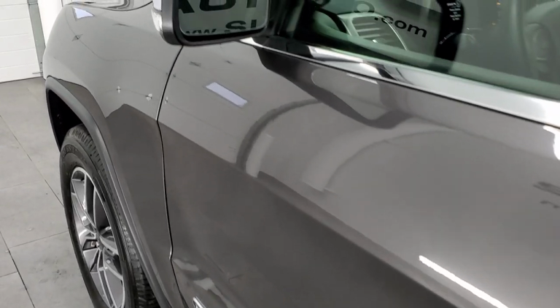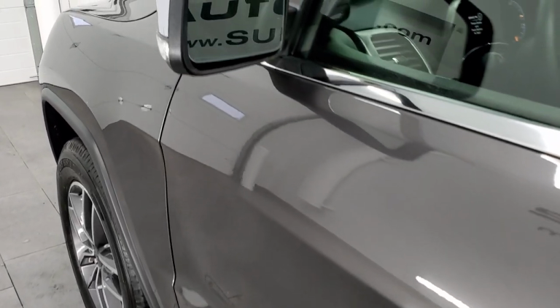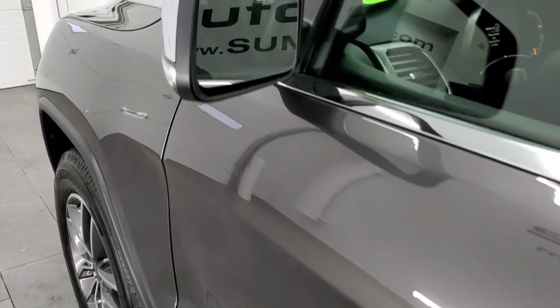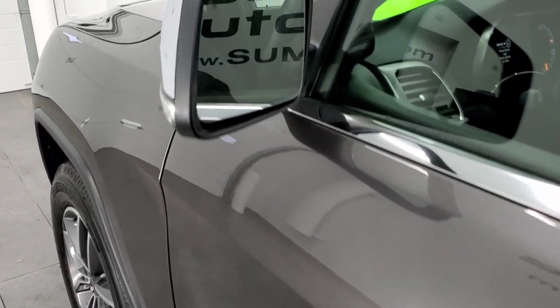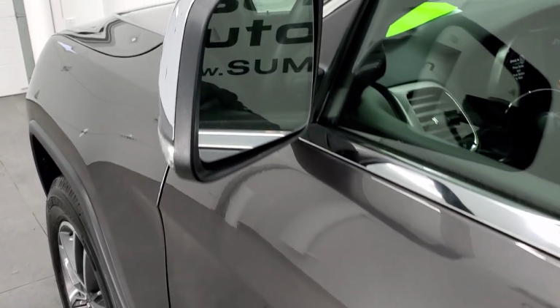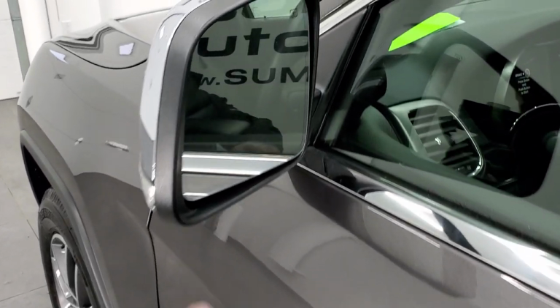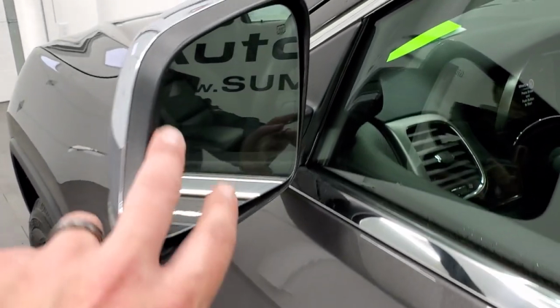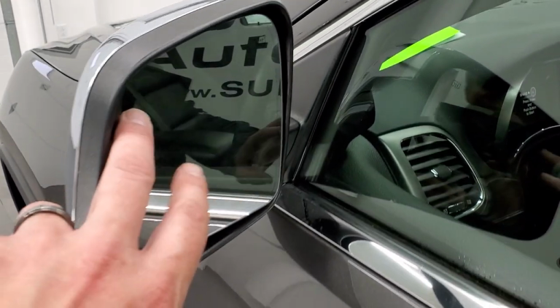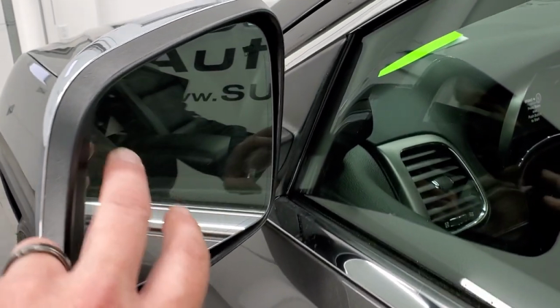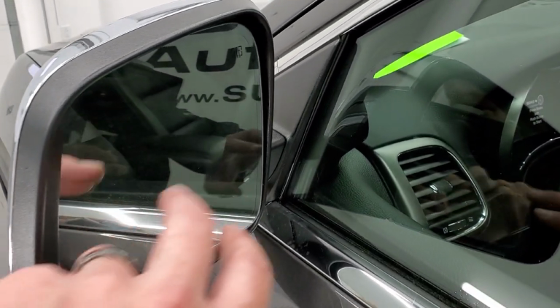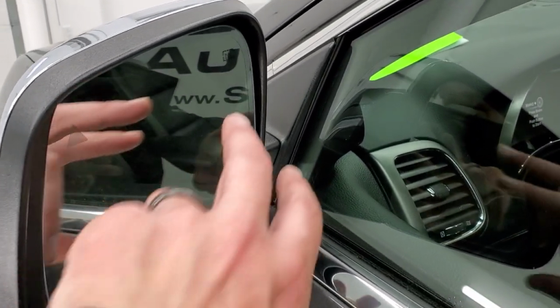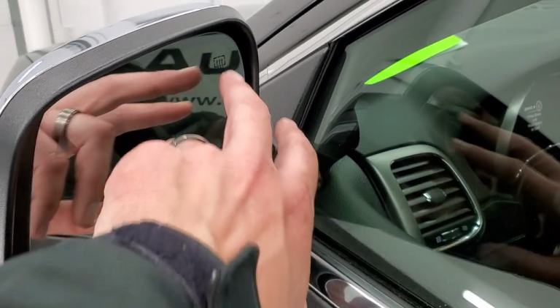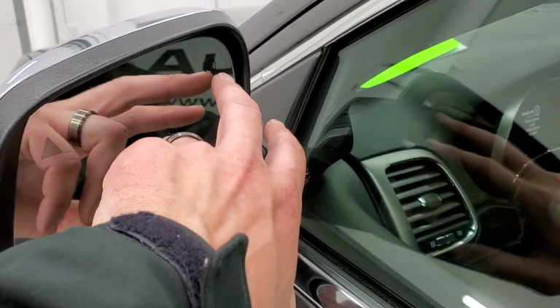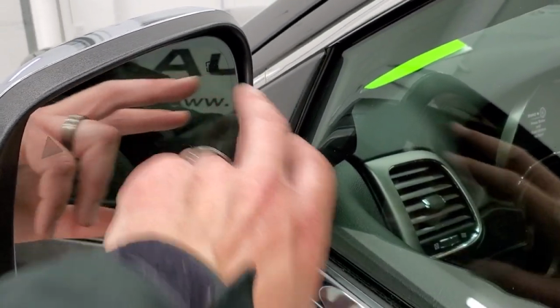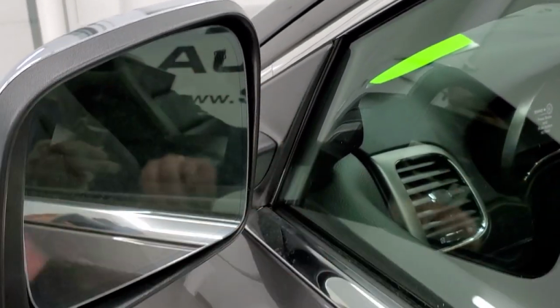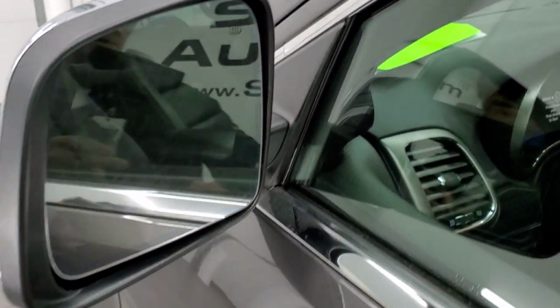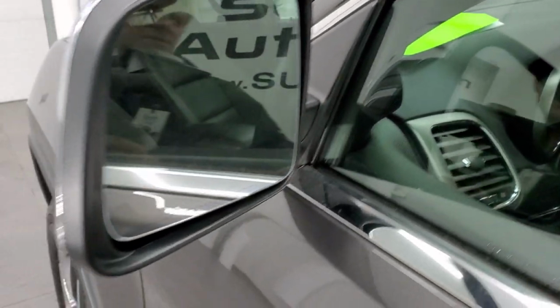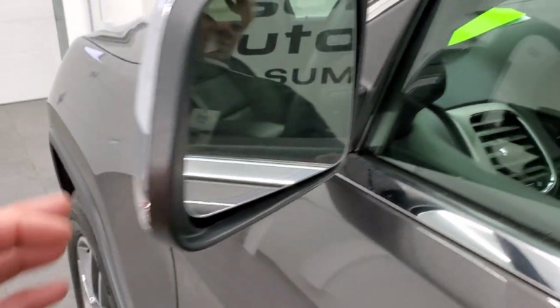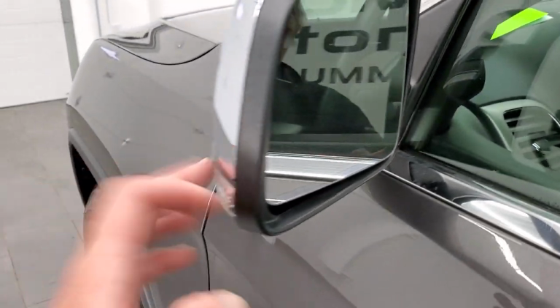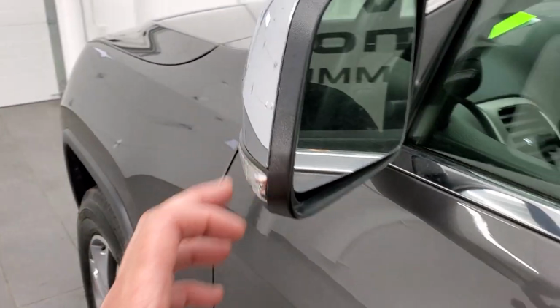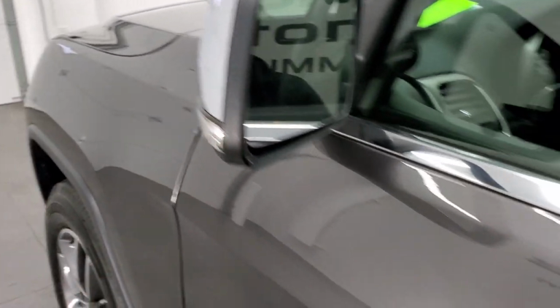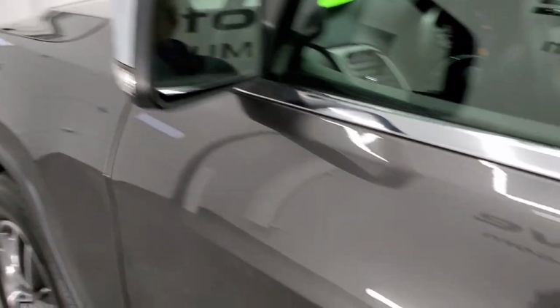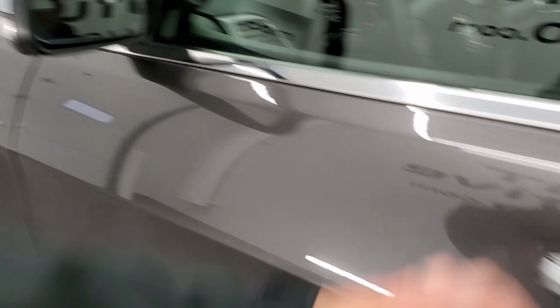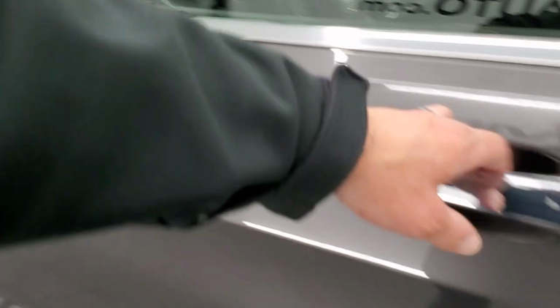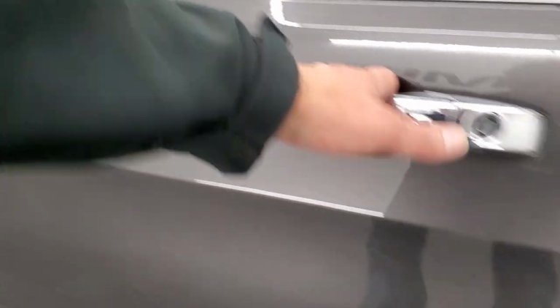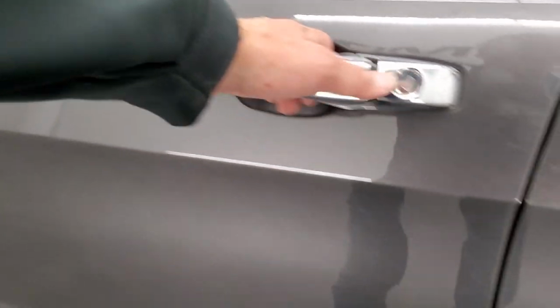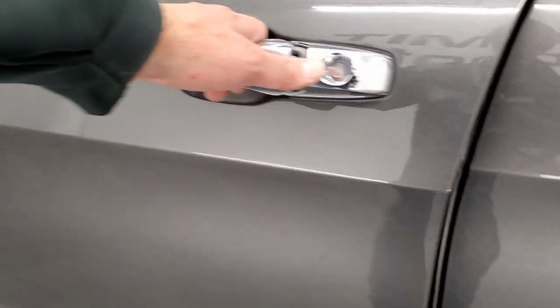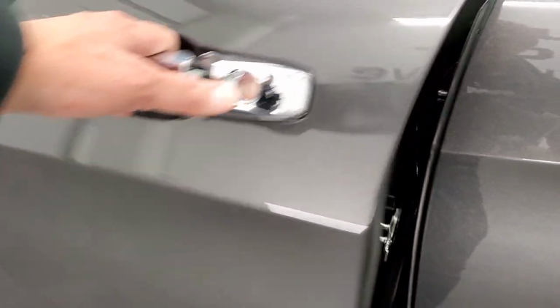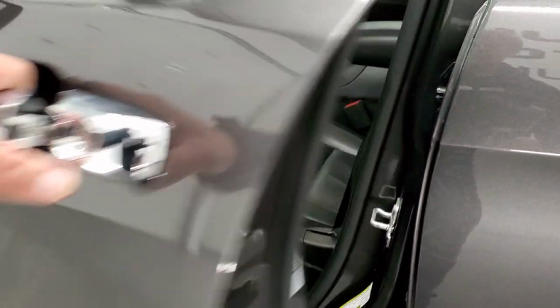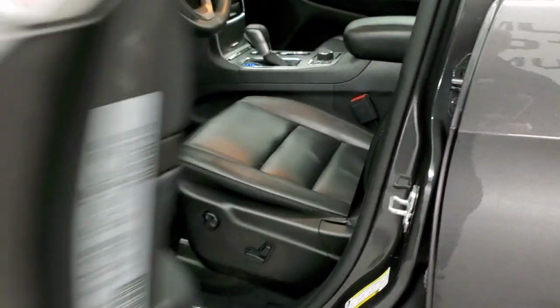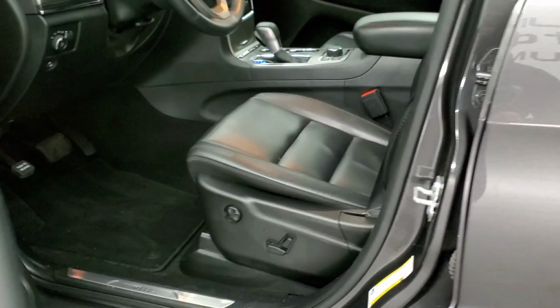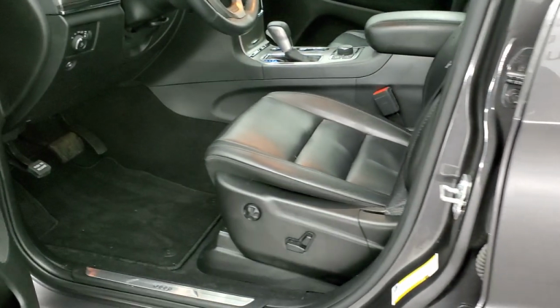It has the enter-and-go system, blind spot monitoring, heated mirrors, and directional signals in those mirrors.